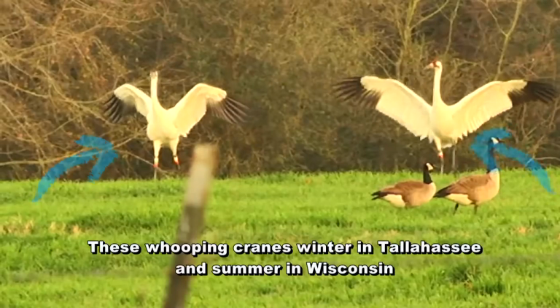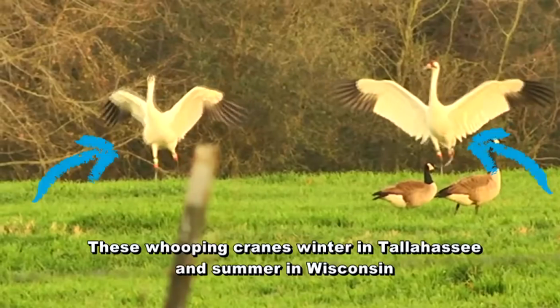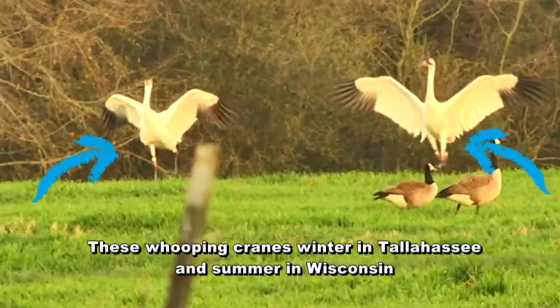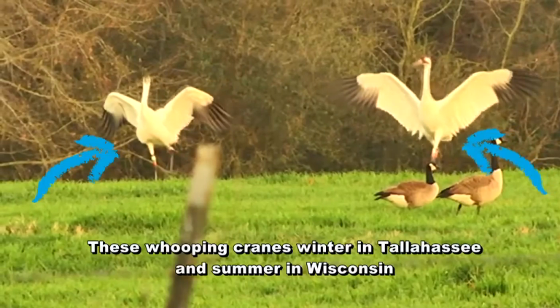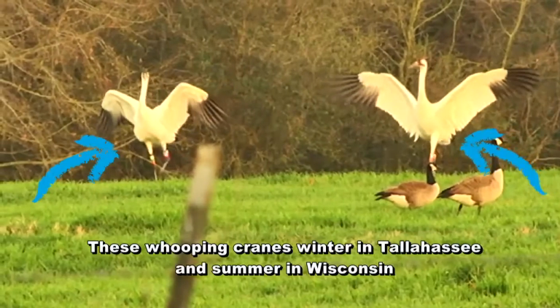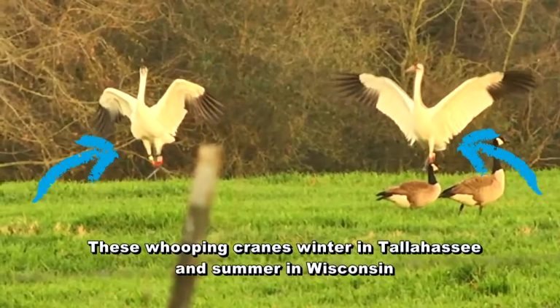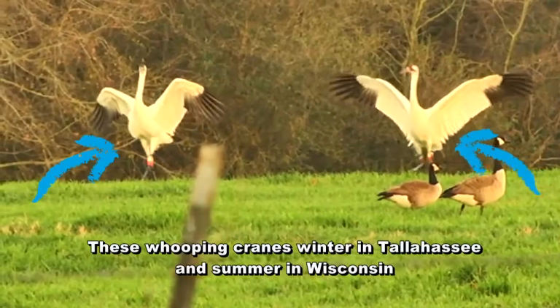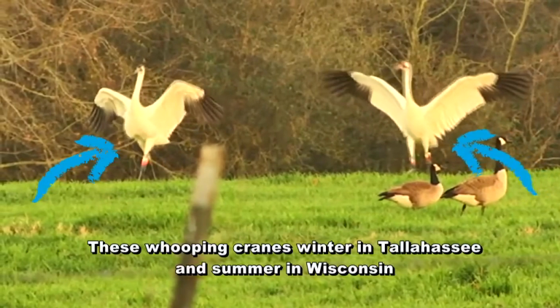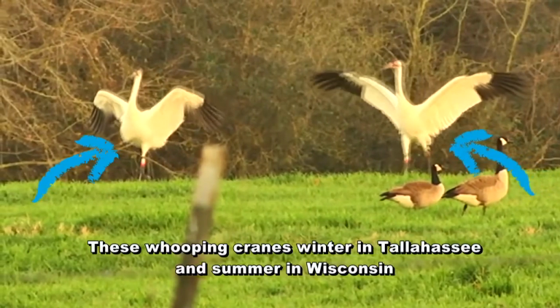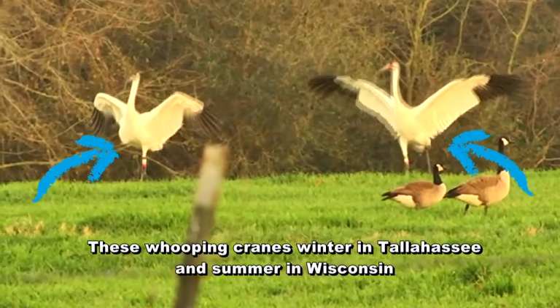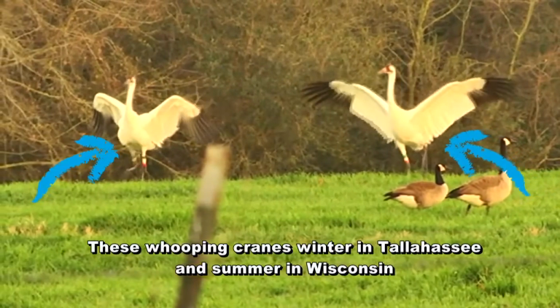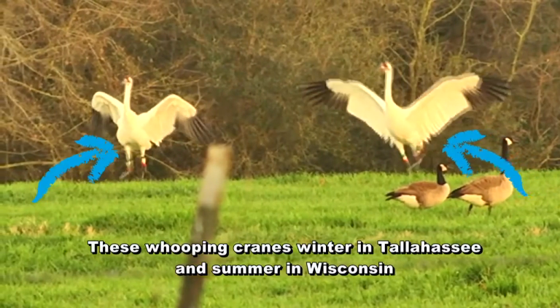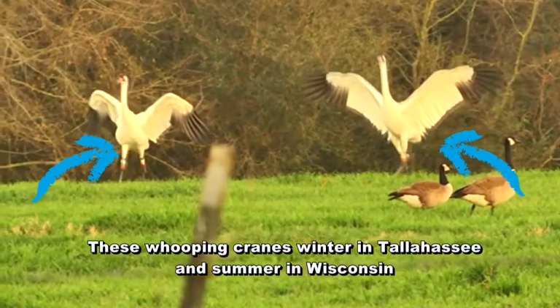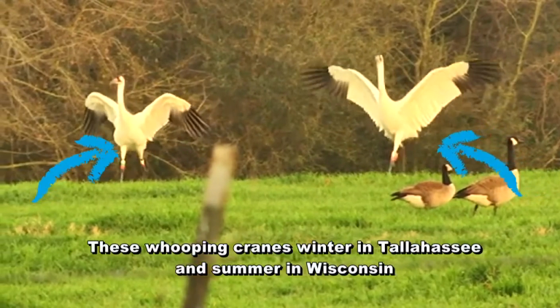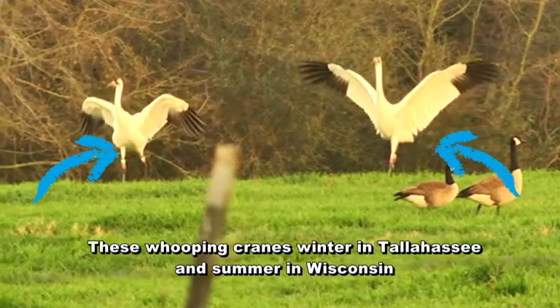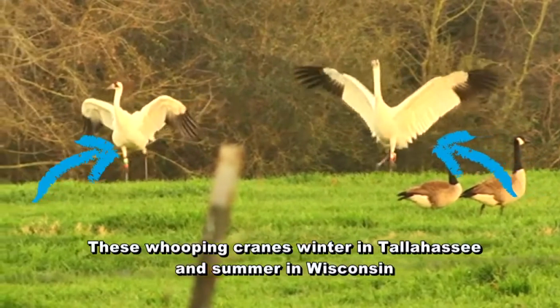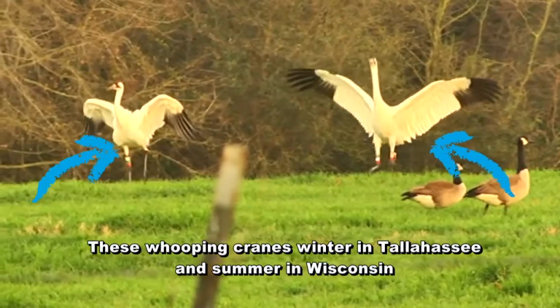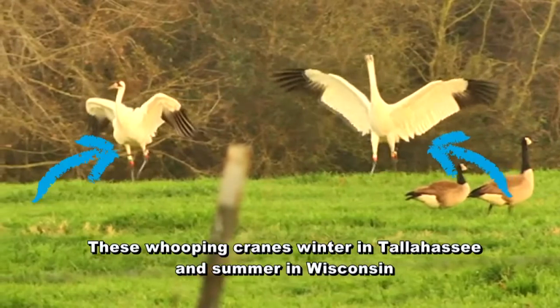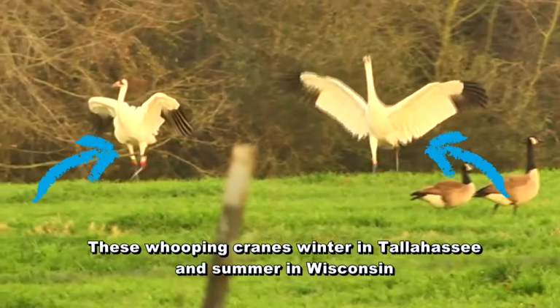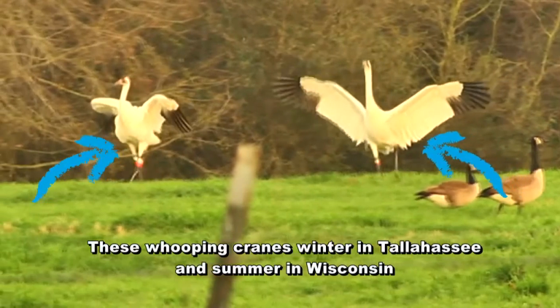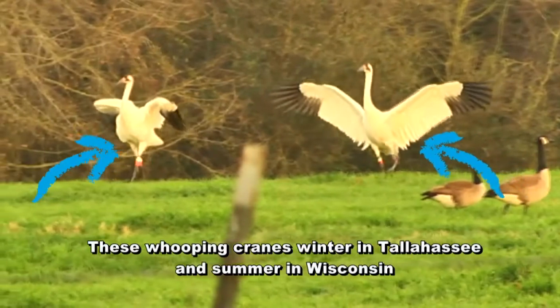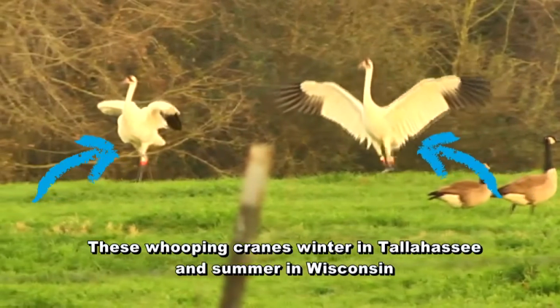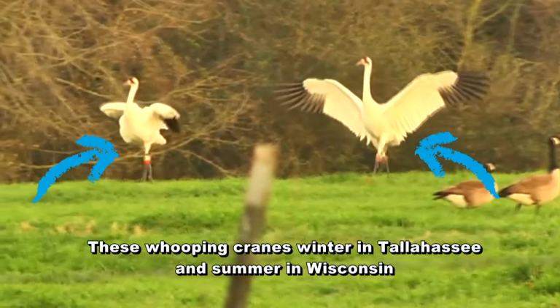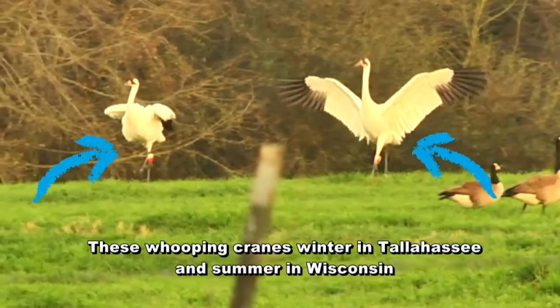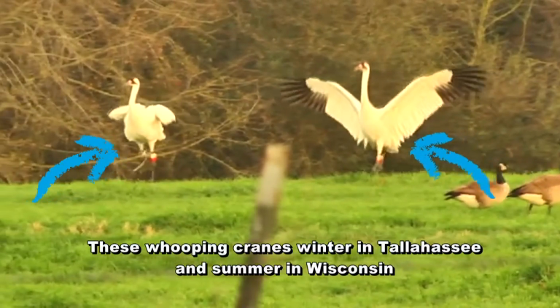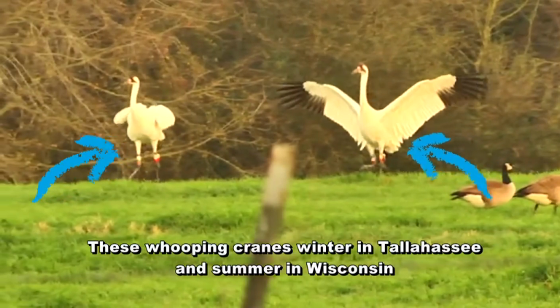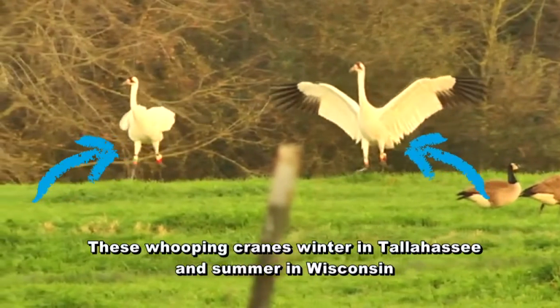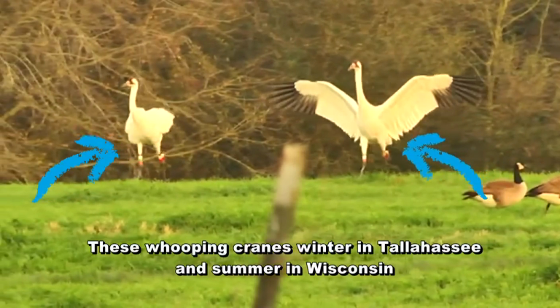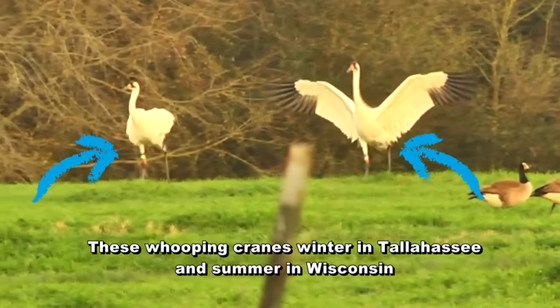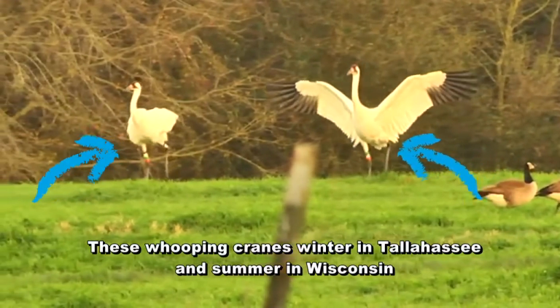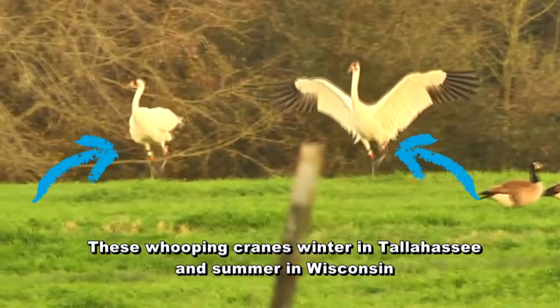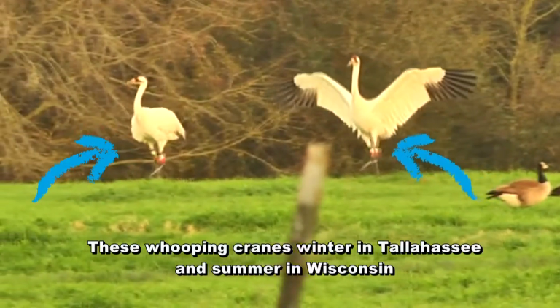Like this pair of whooping cranes — they have special color bands on their legs so scientists can tell them apart.